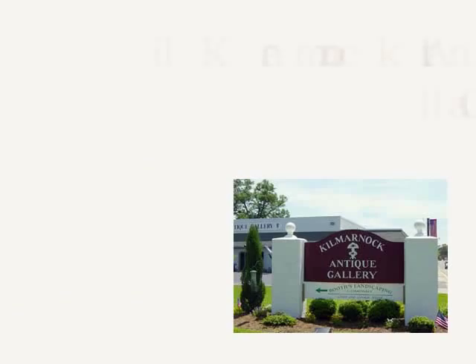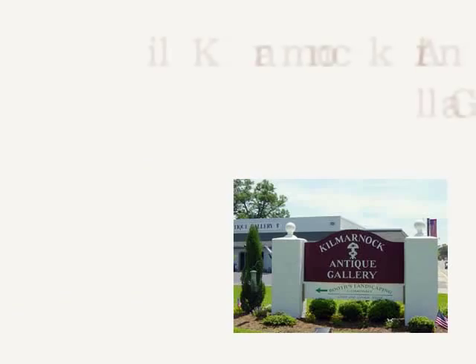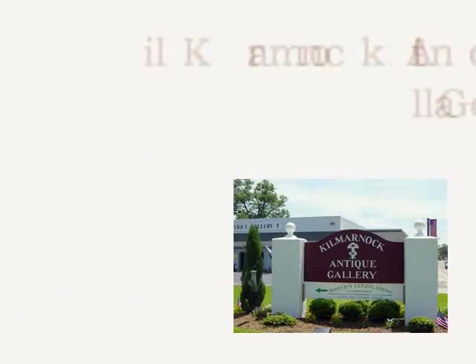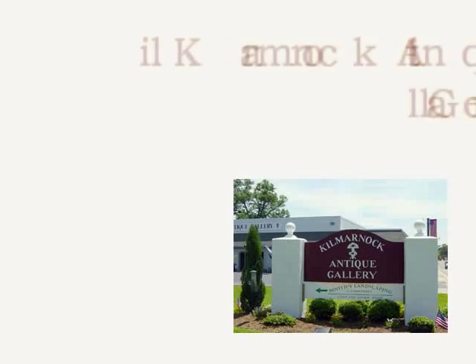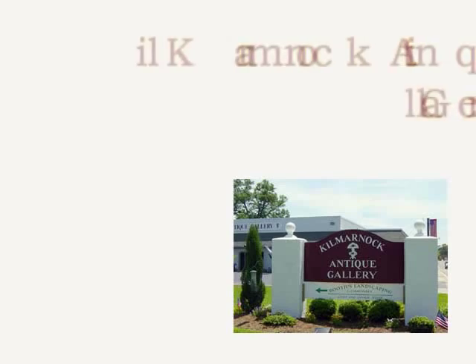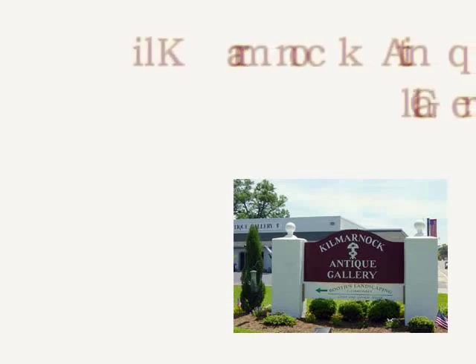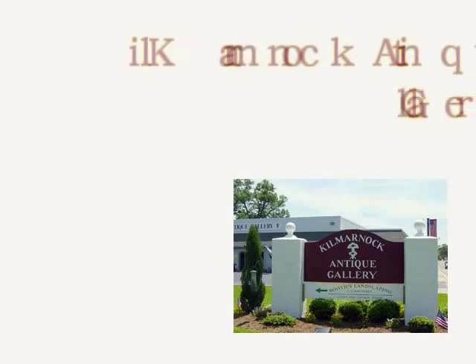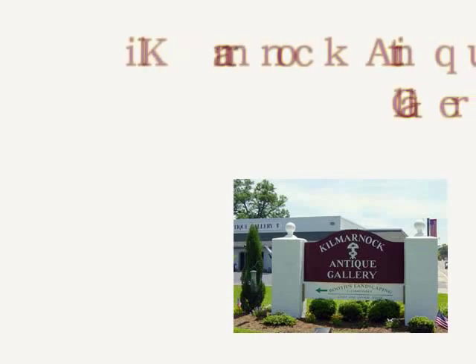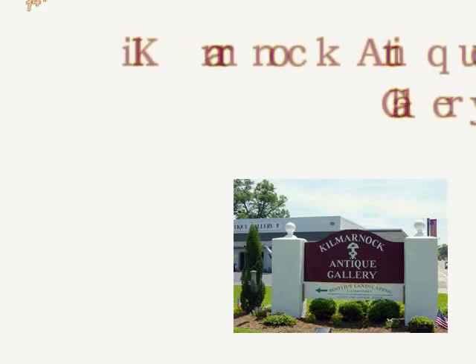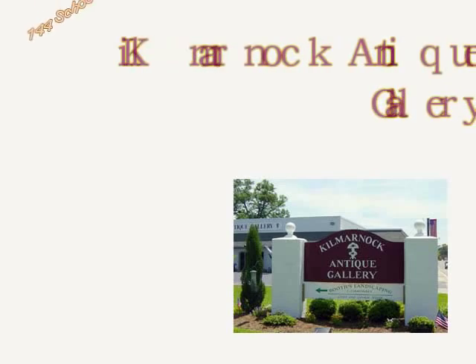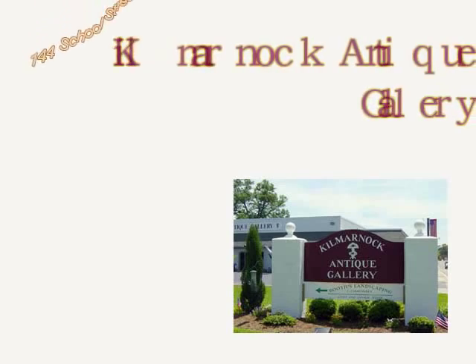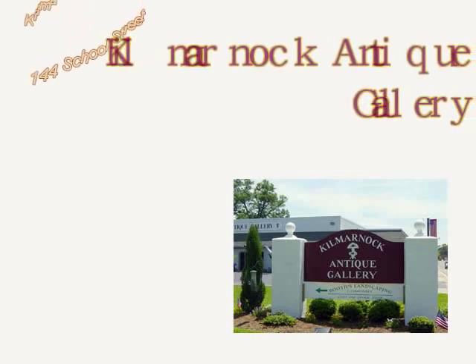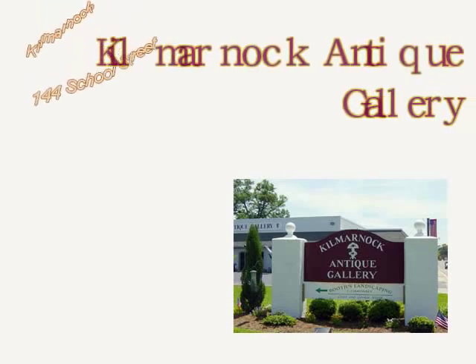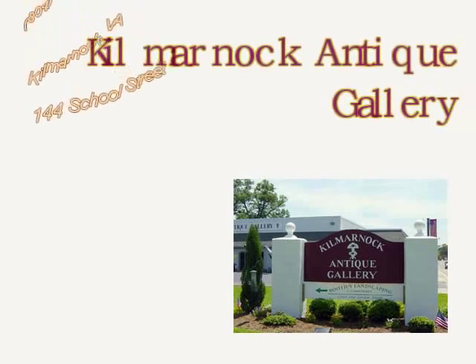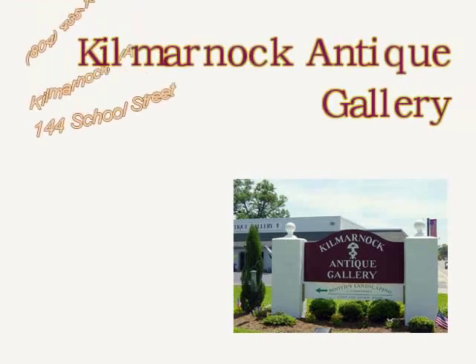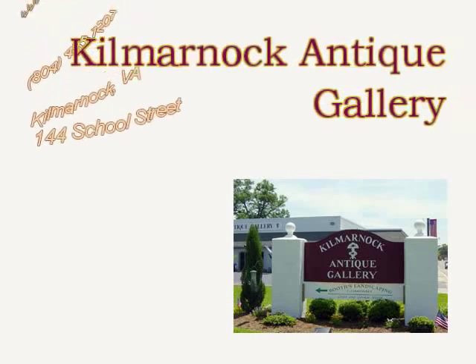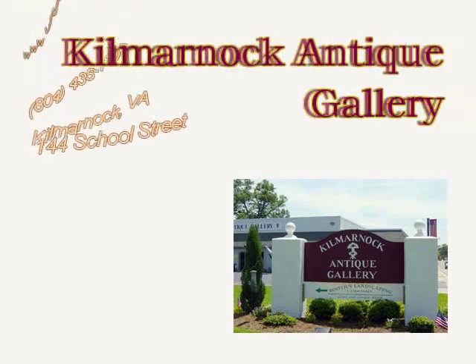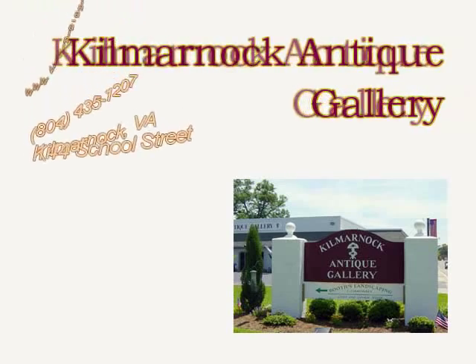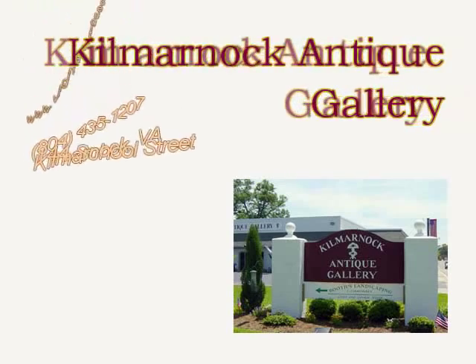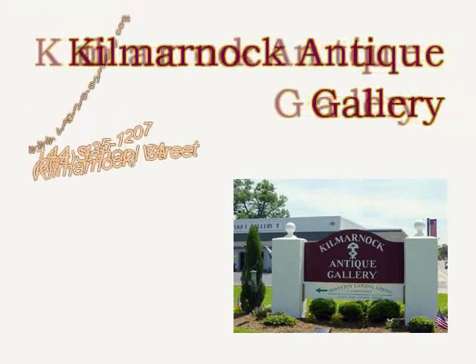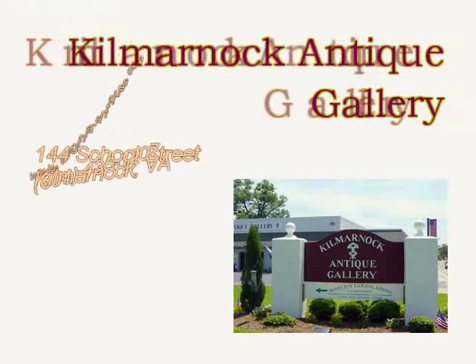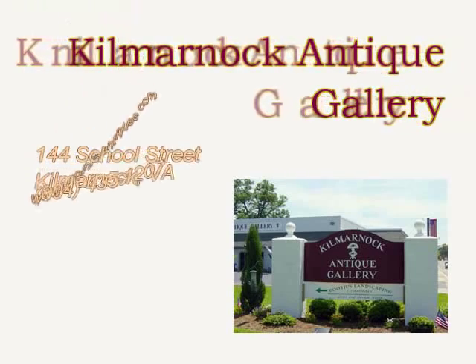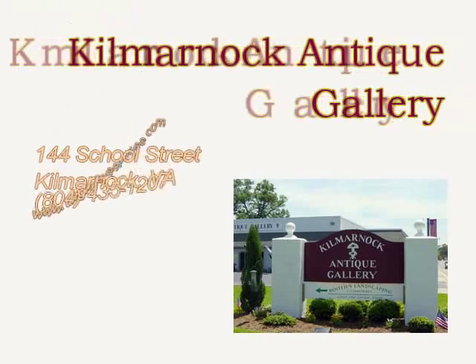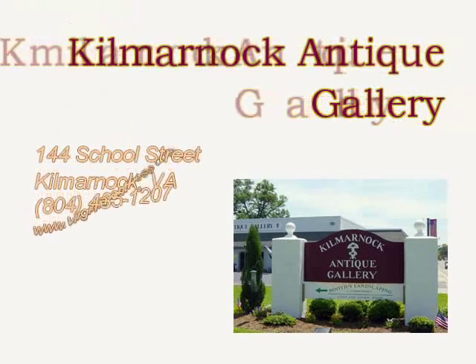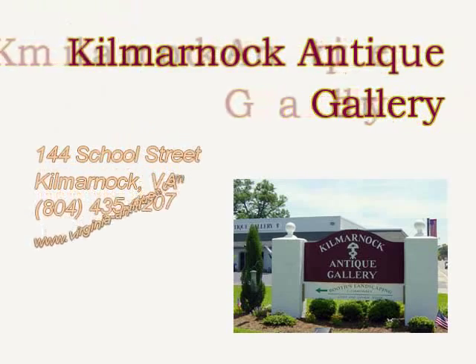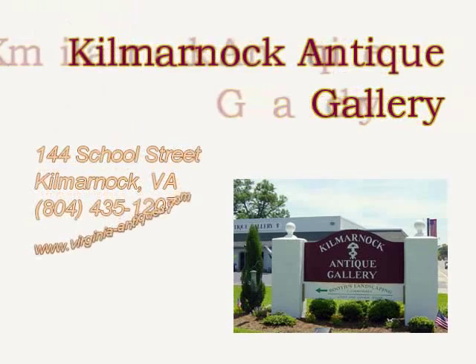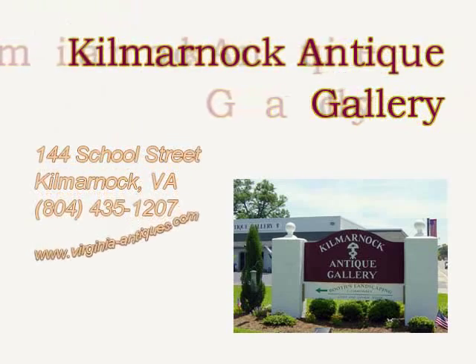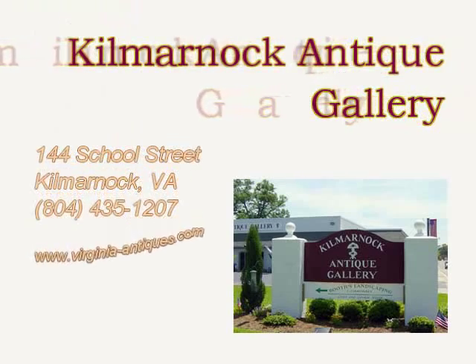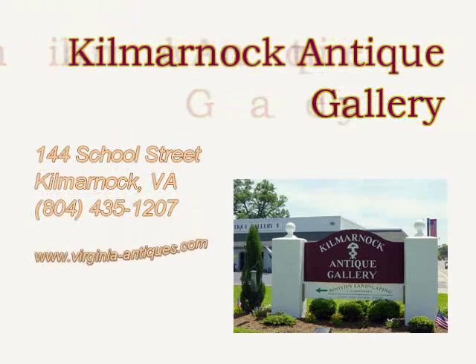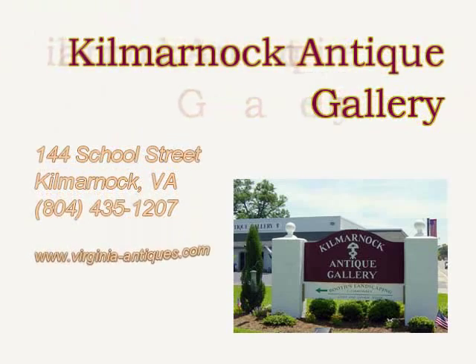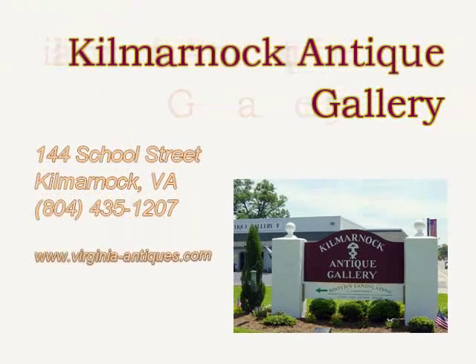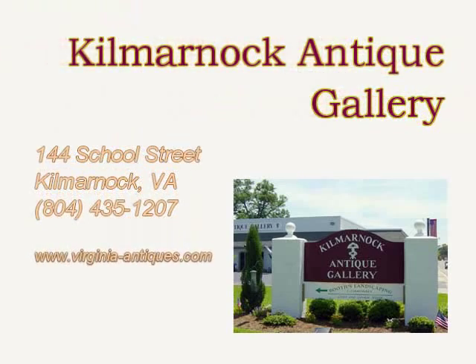The Kilmarnock Antique Gallery, located in the heart of Kilmarnock, Virginia.